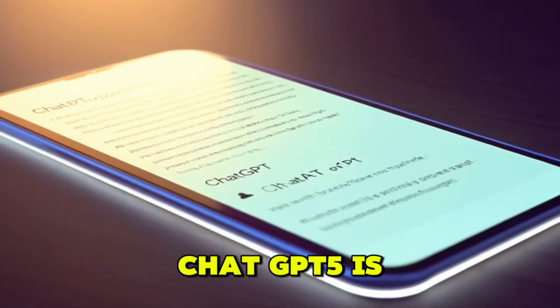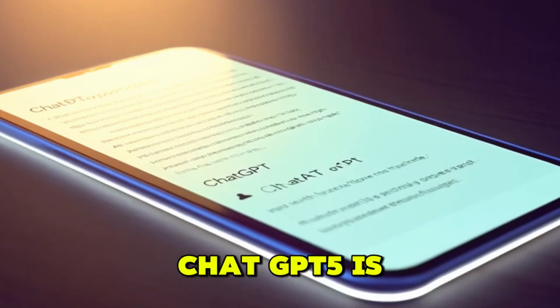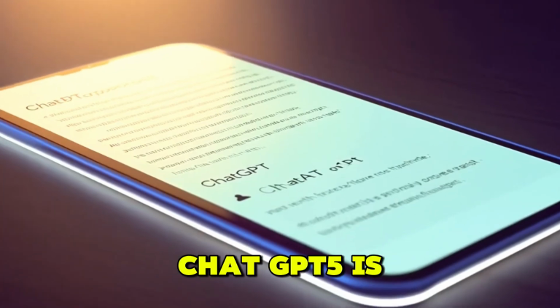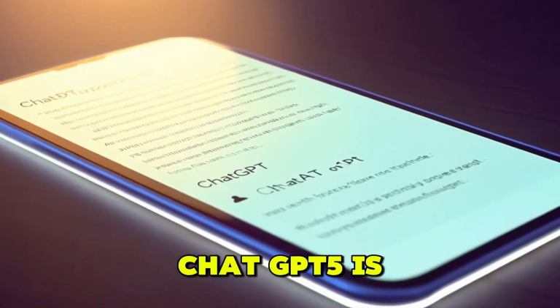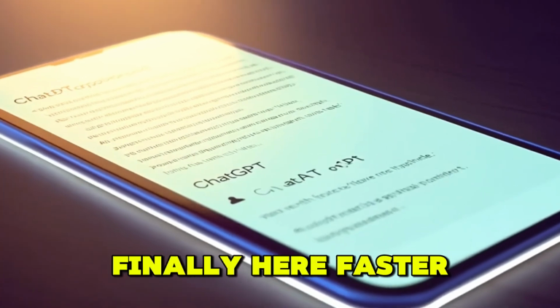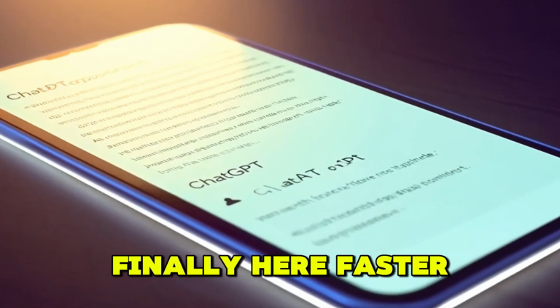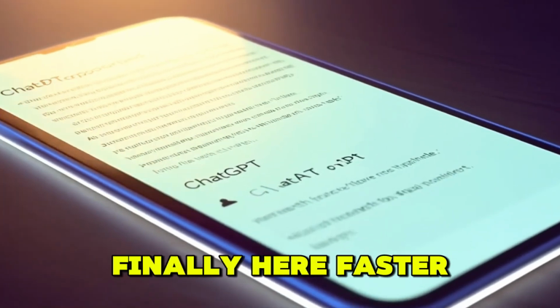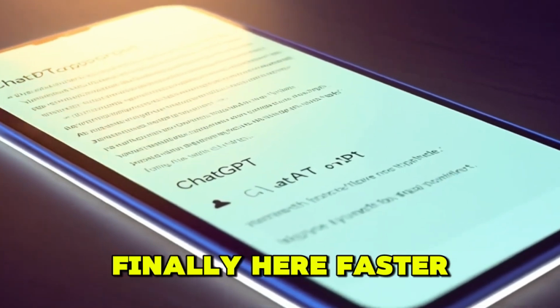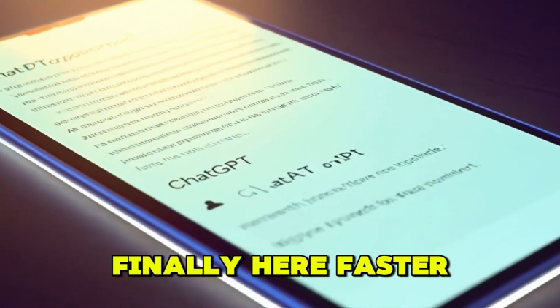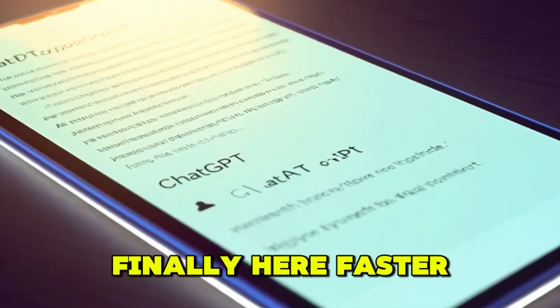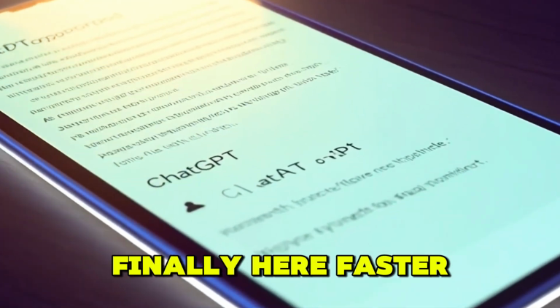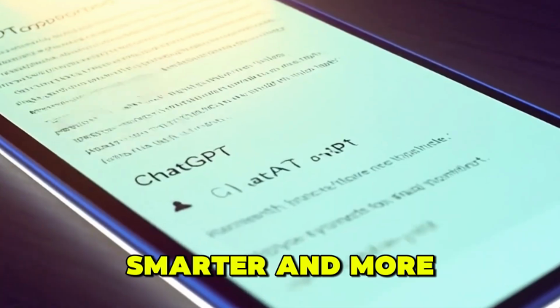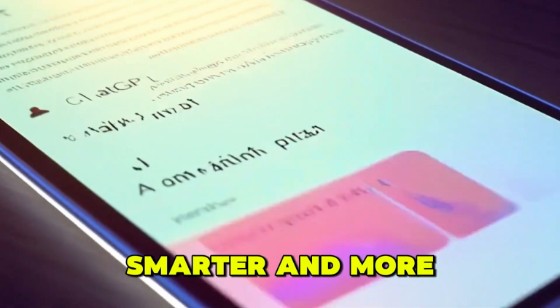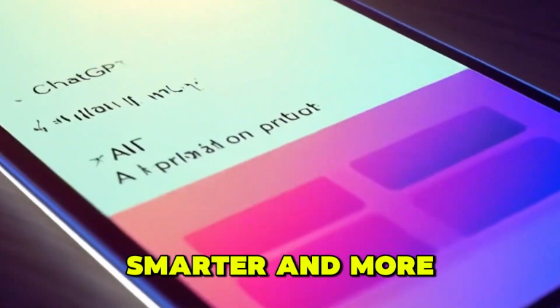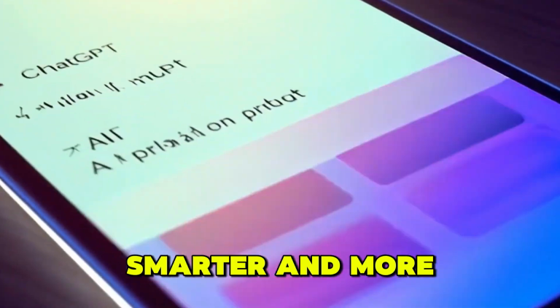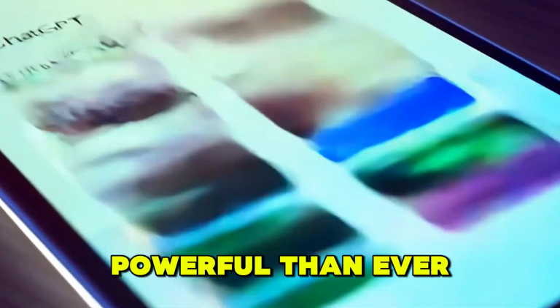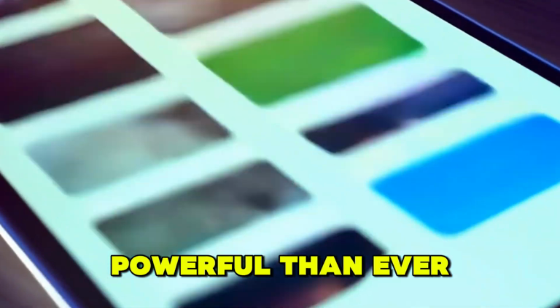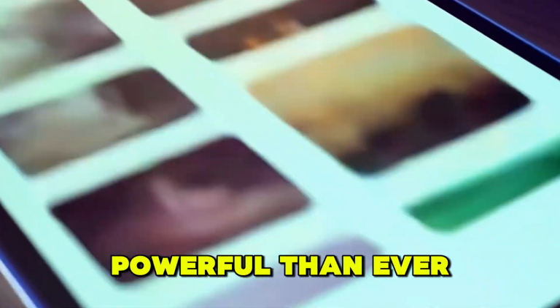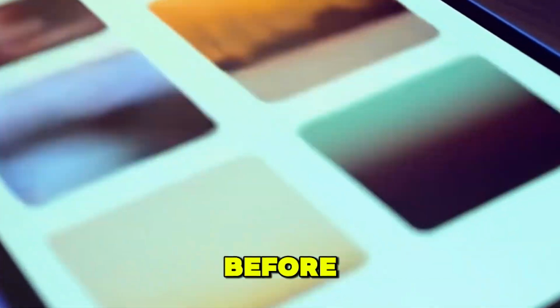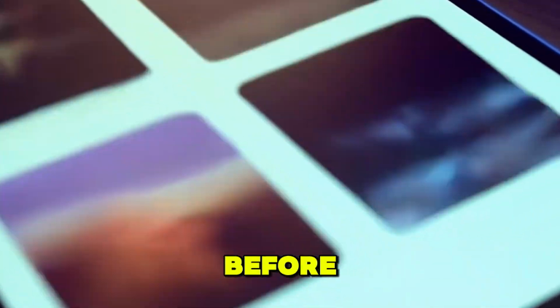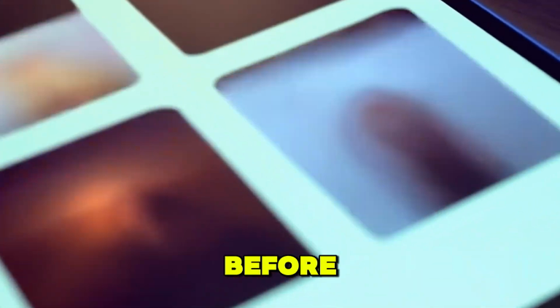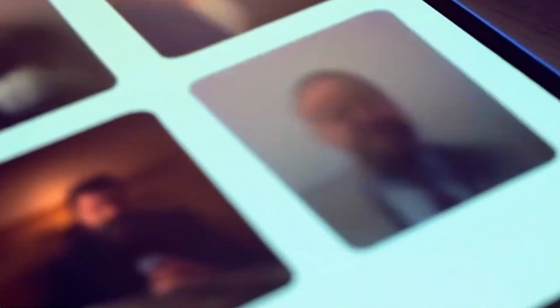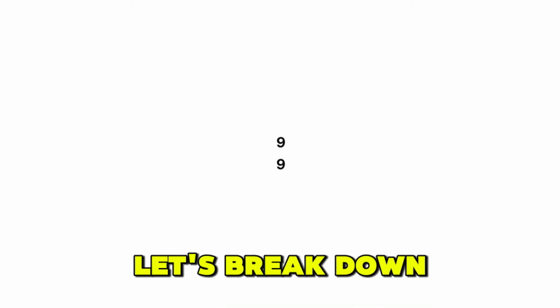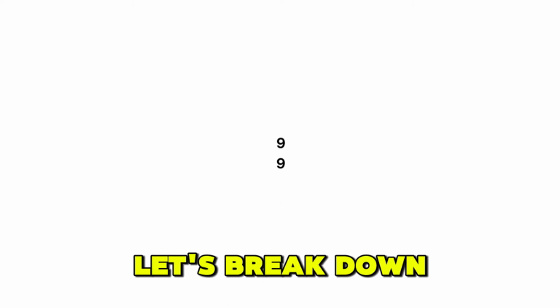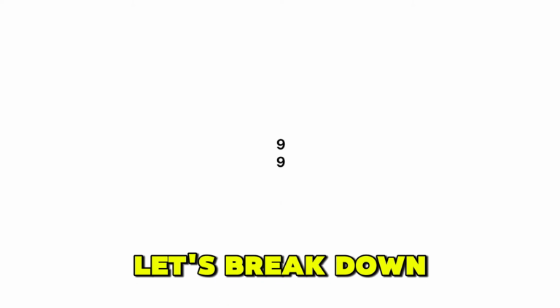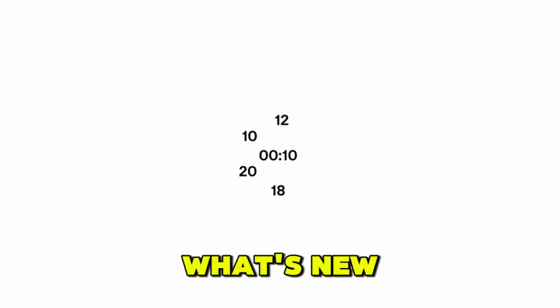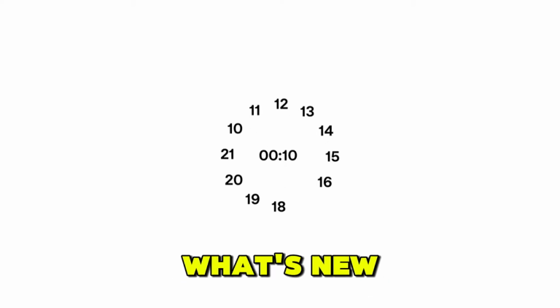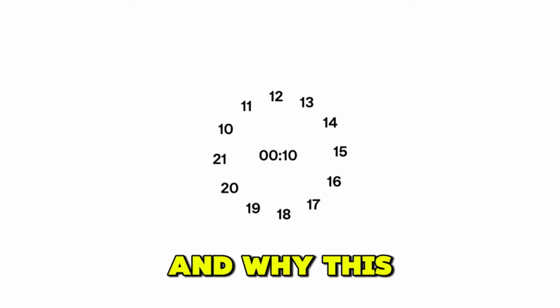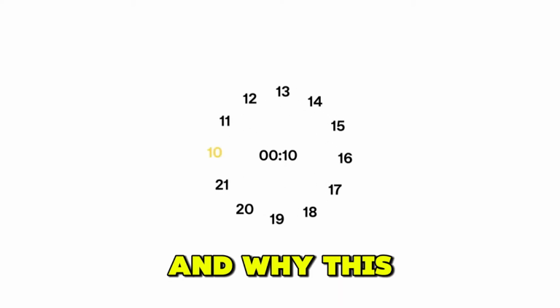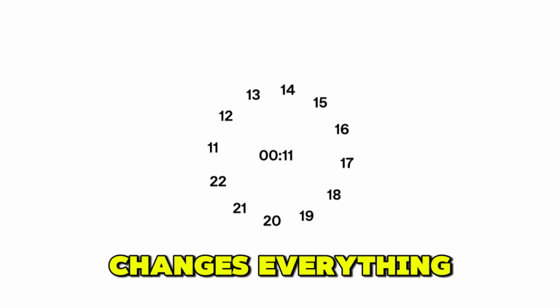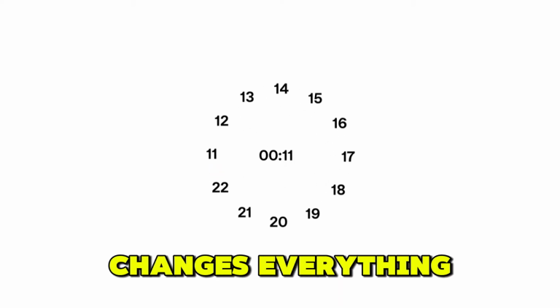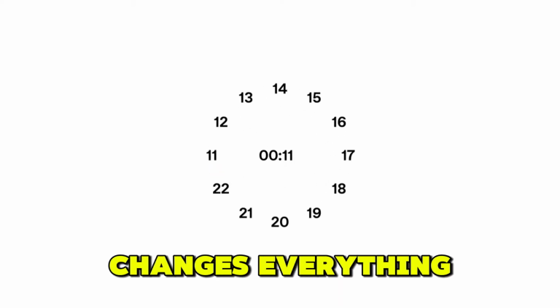ChatGPT-5 is finally here — faster, smarter, and more powerful than ever before. Let's break down what's new and why this changes everything.